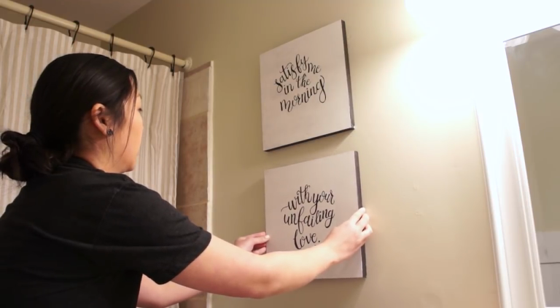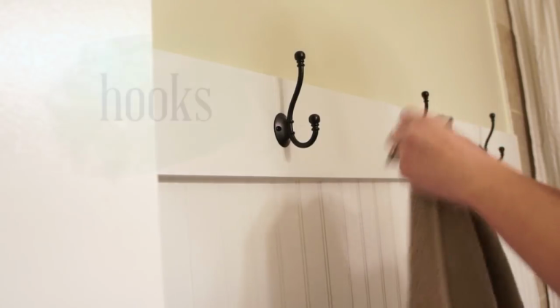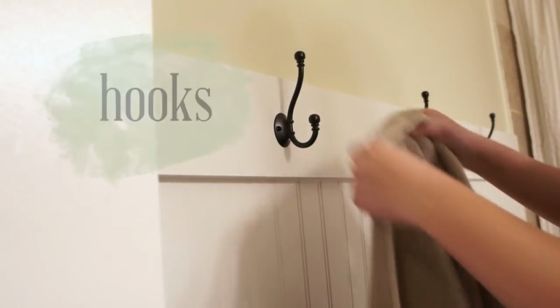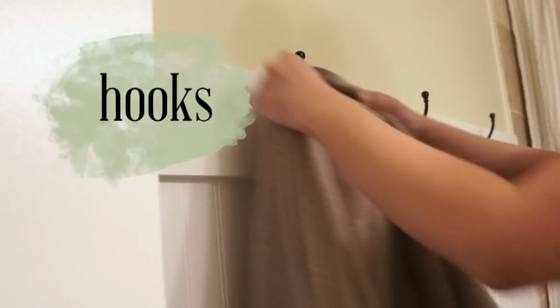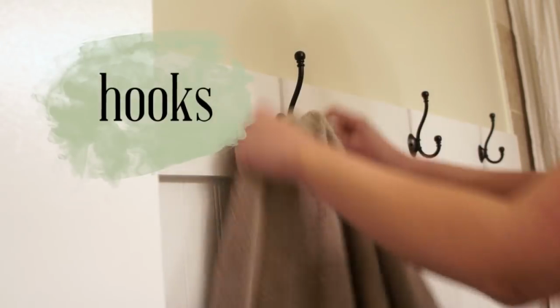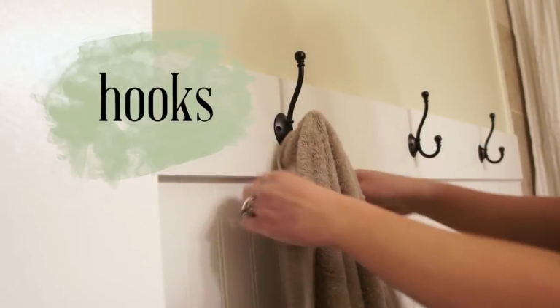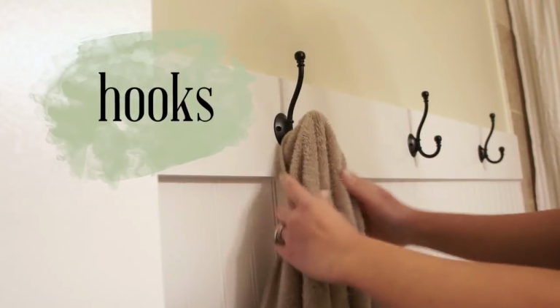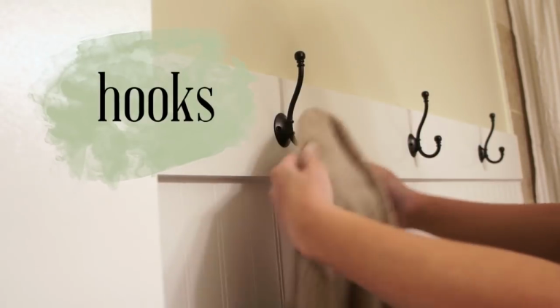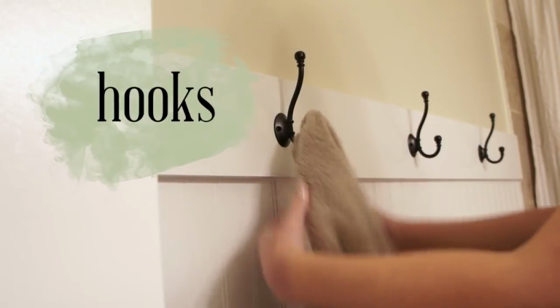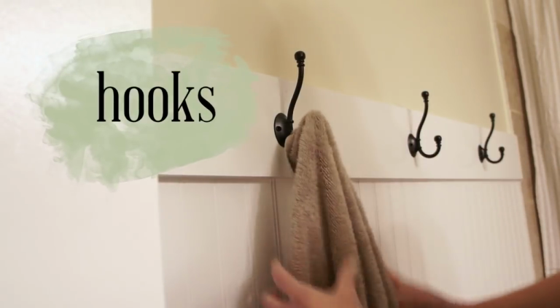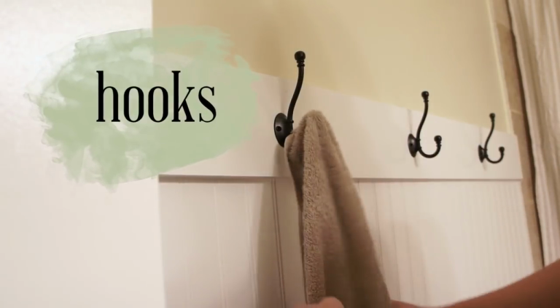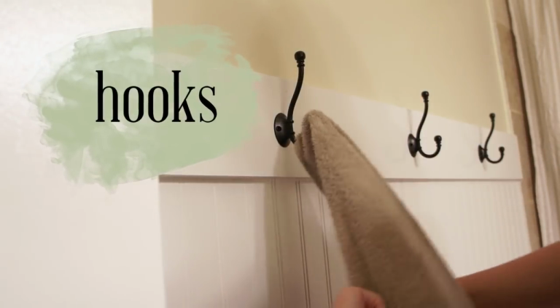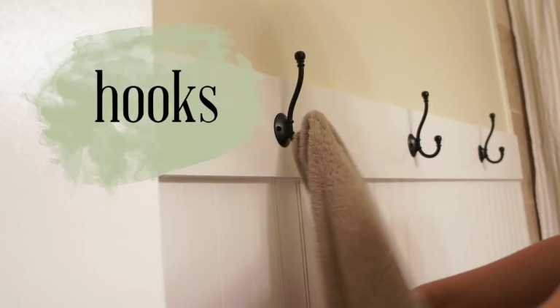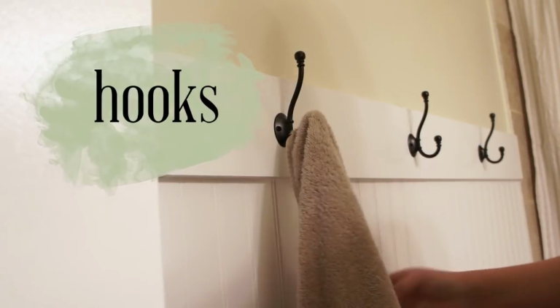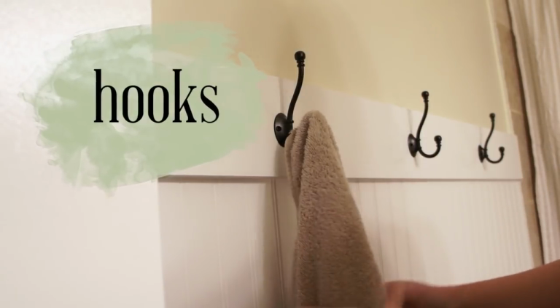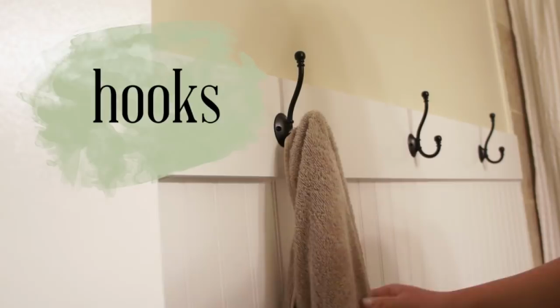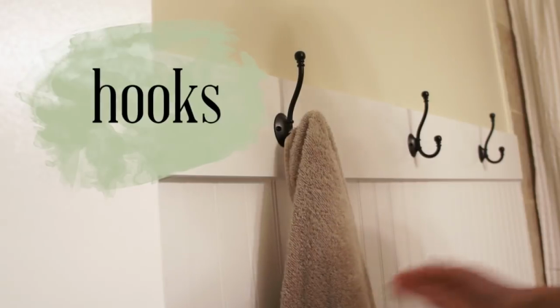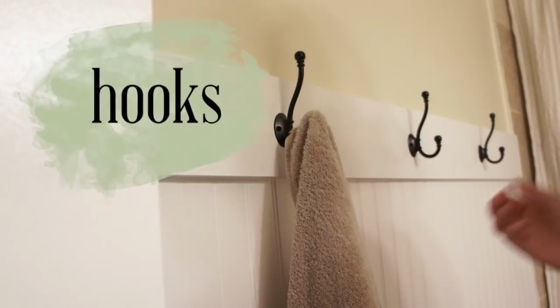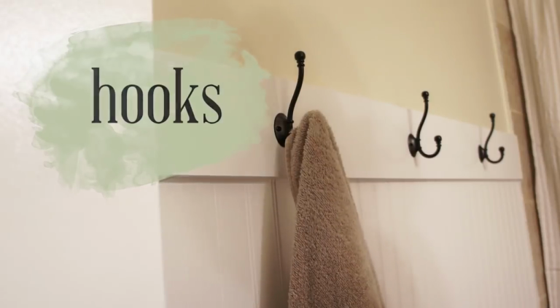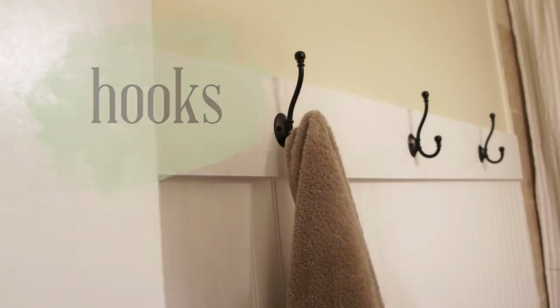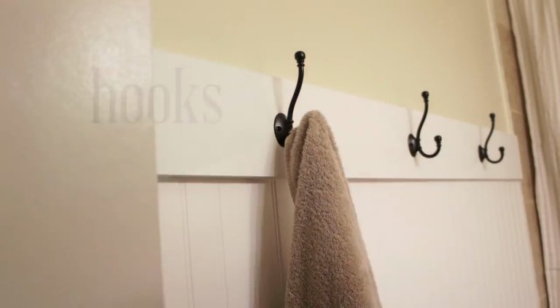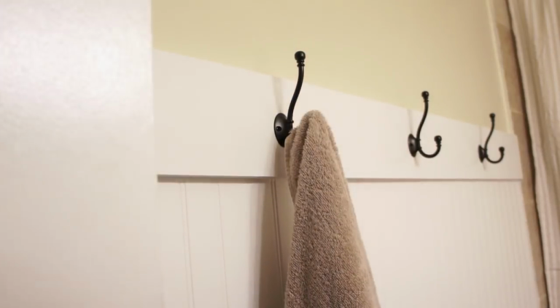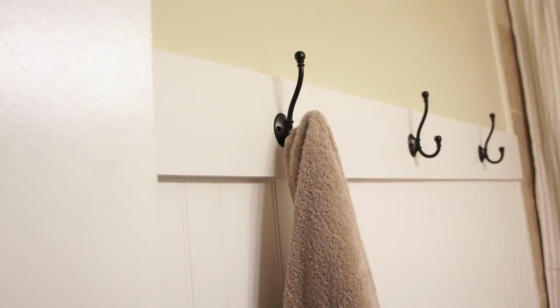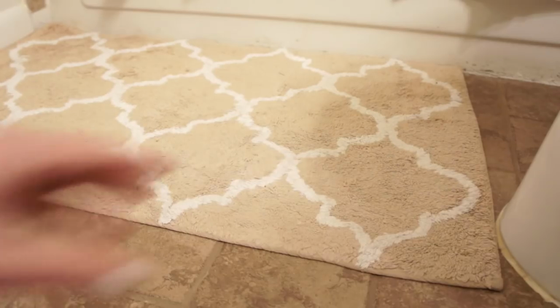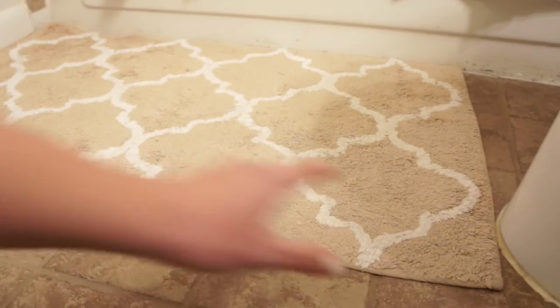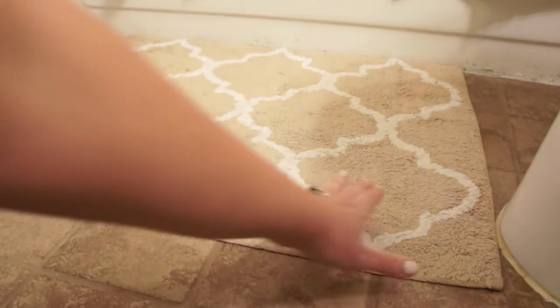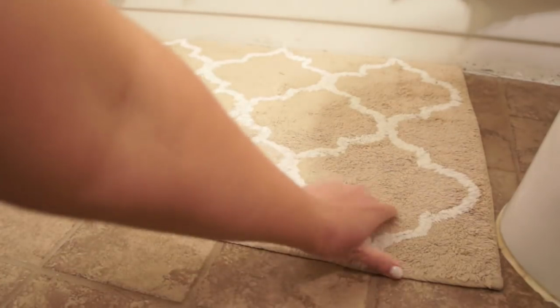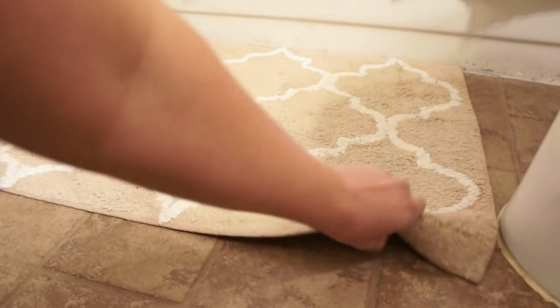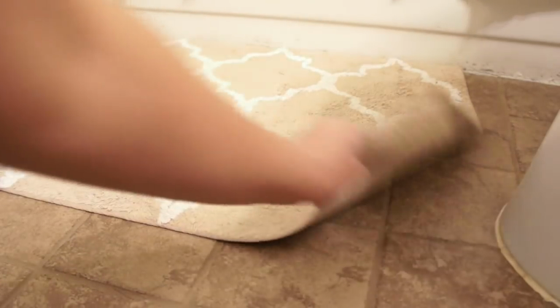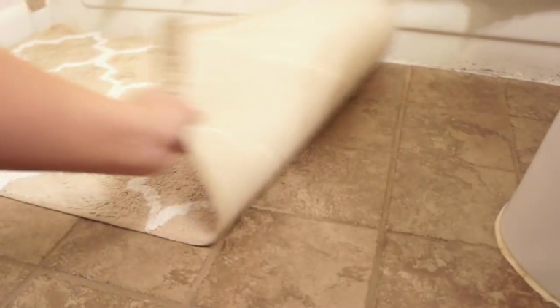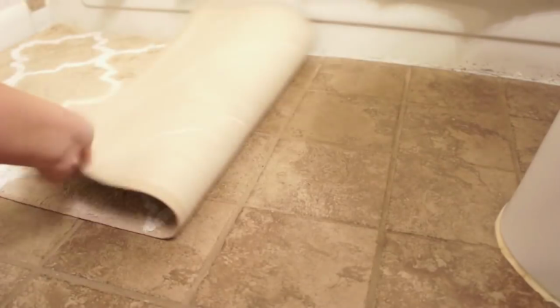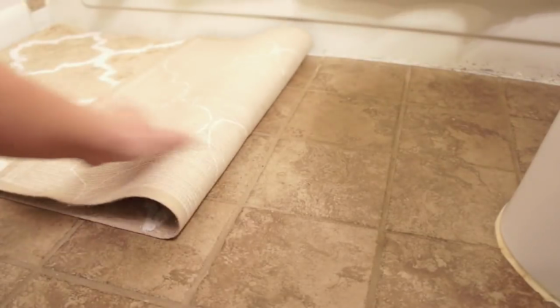My next tip is to always use hooks instead of a towel bar. Hooks are just so much more efficient.